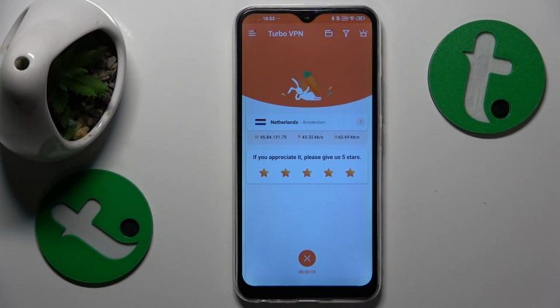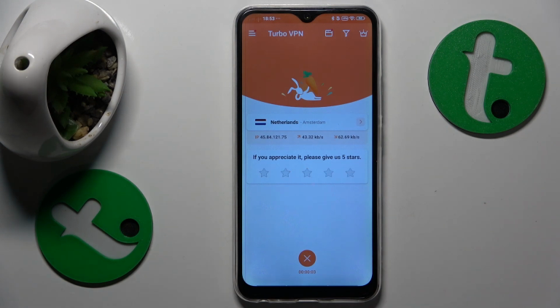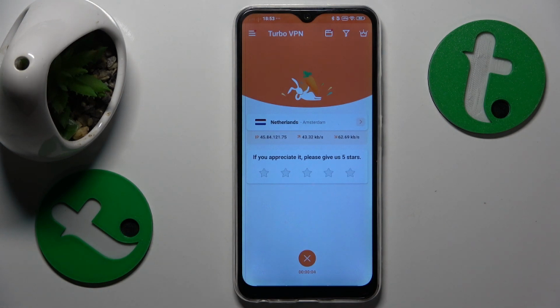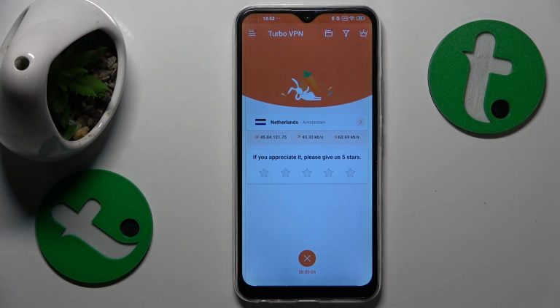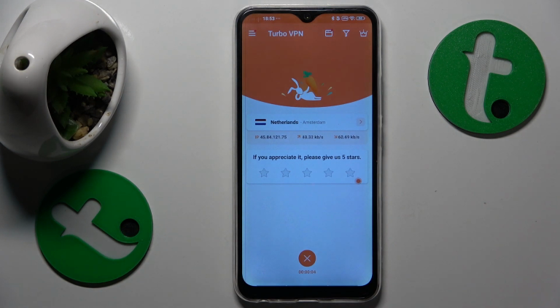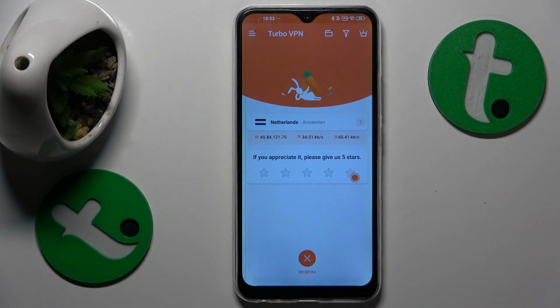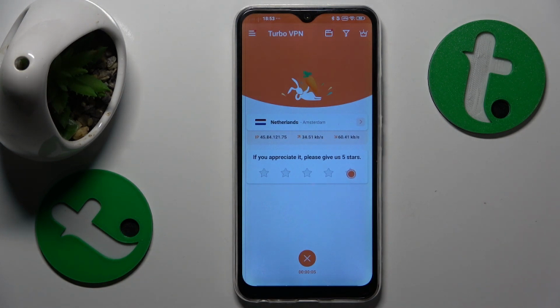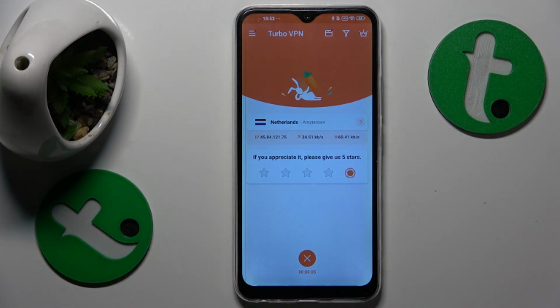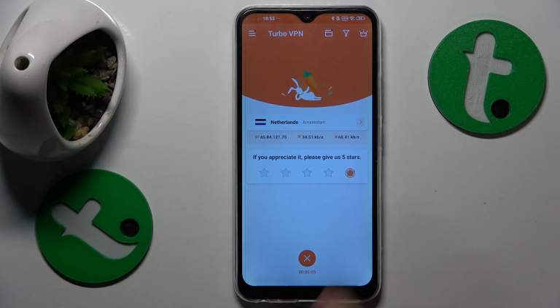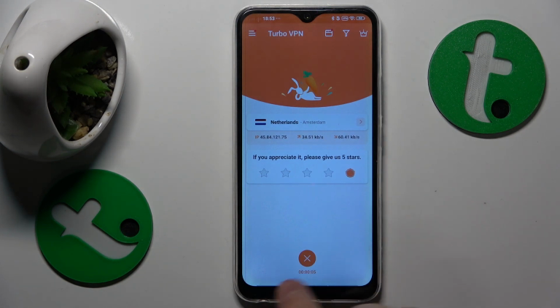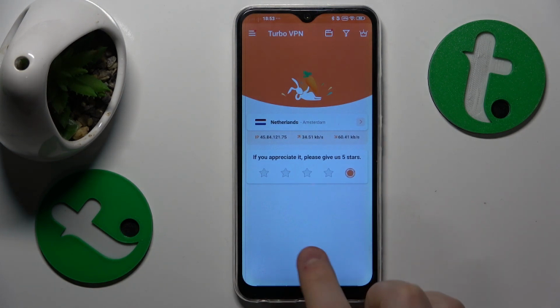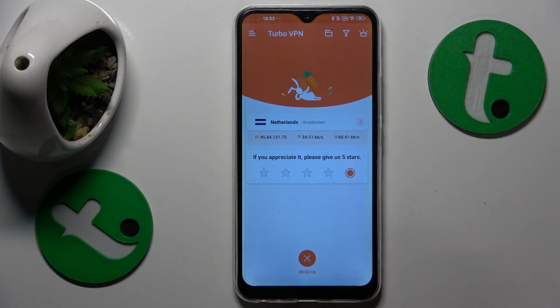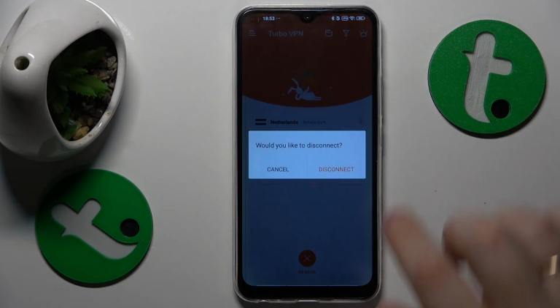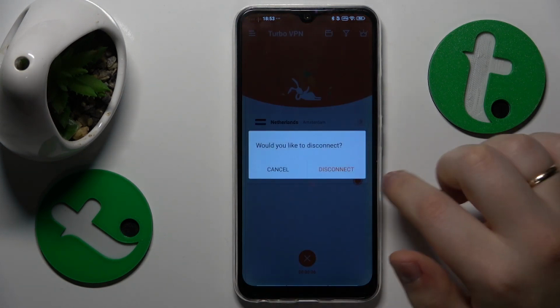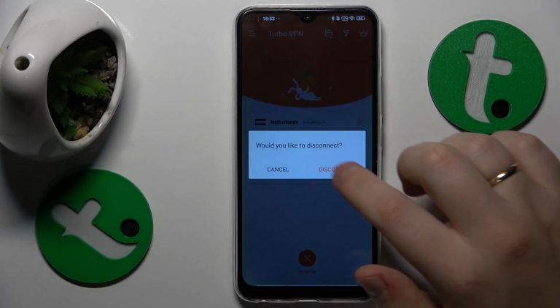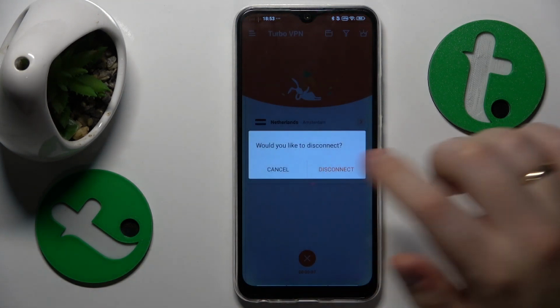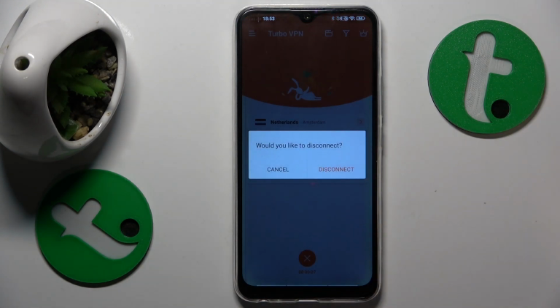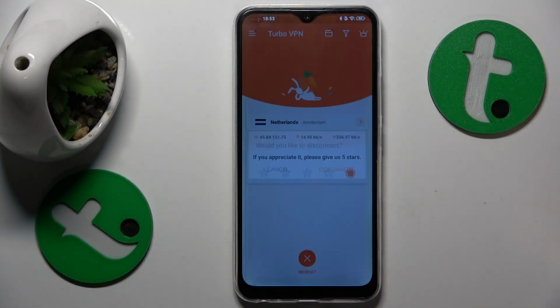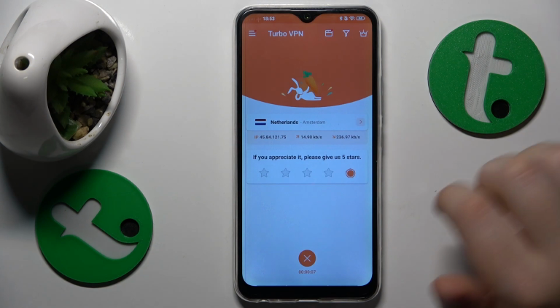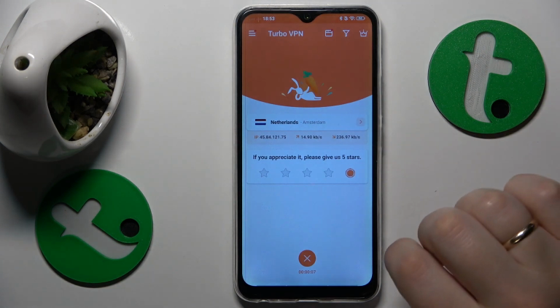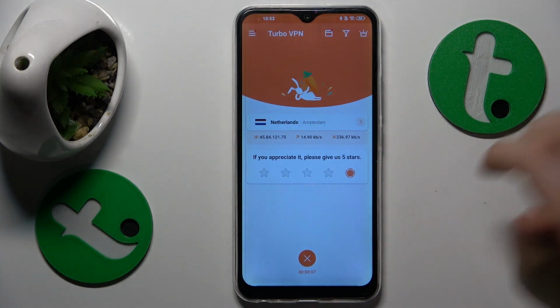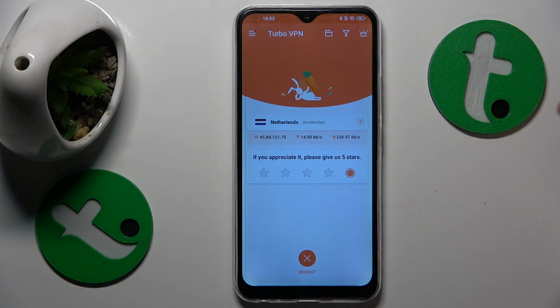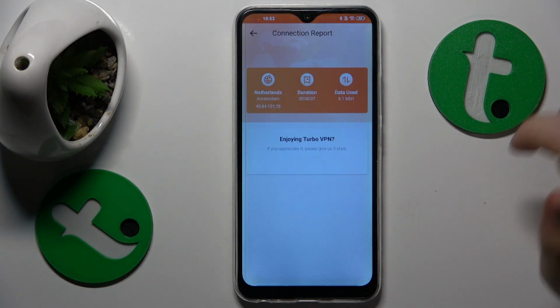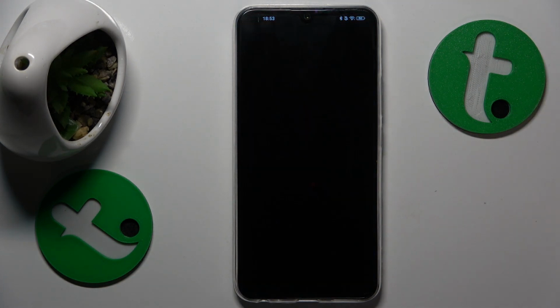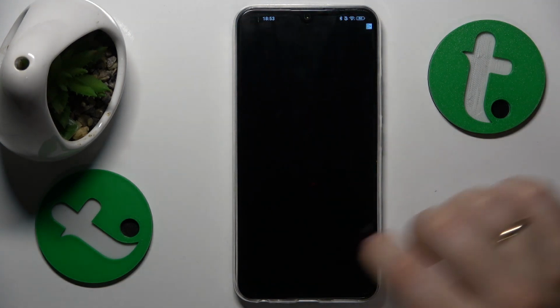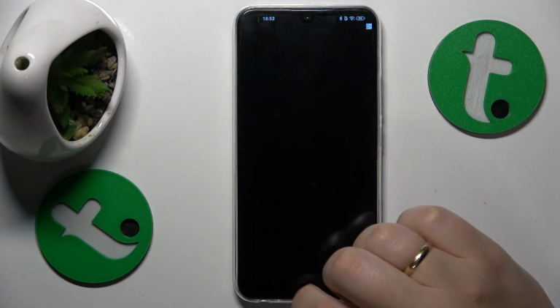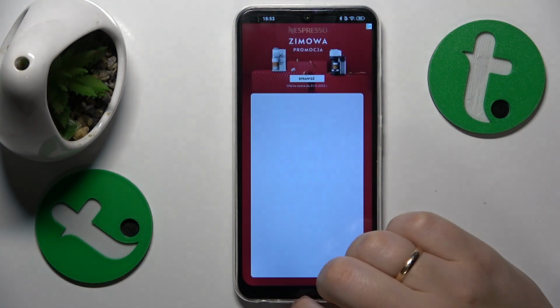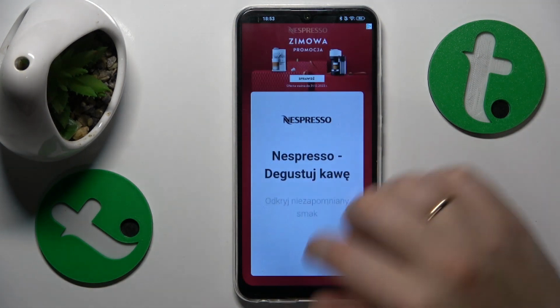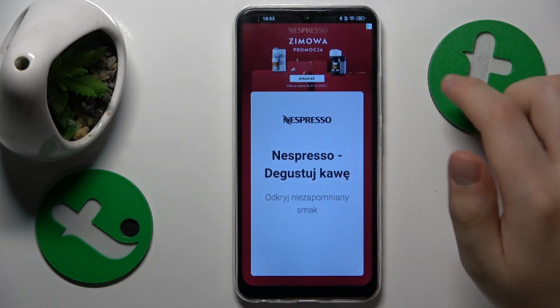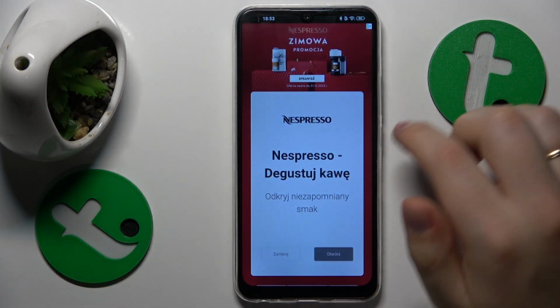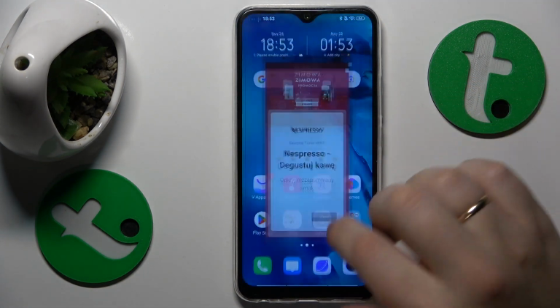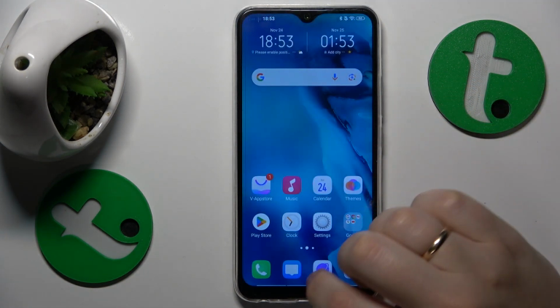In order to turn the VPN off, tap this cross button over here, select the disconnect option and that'll be it.